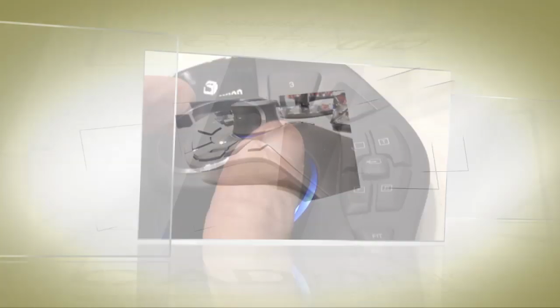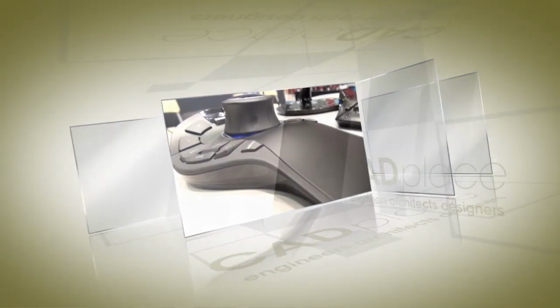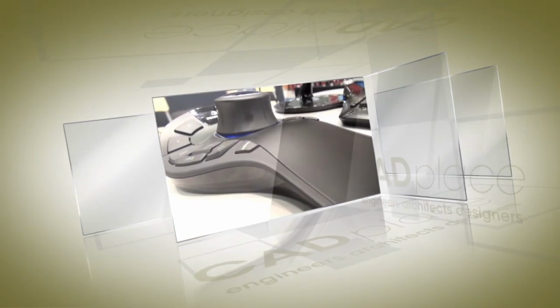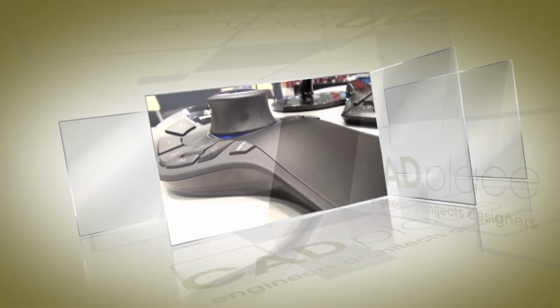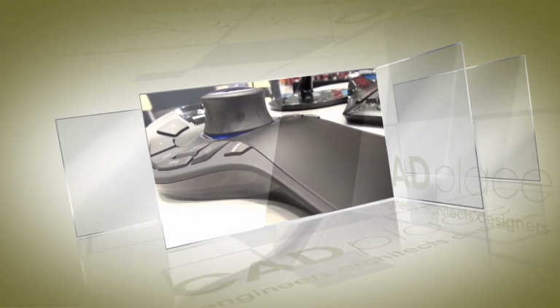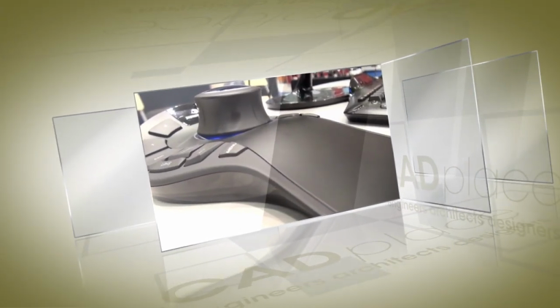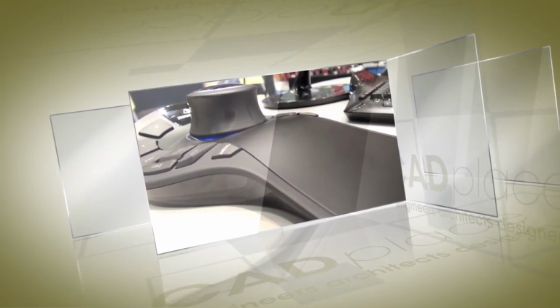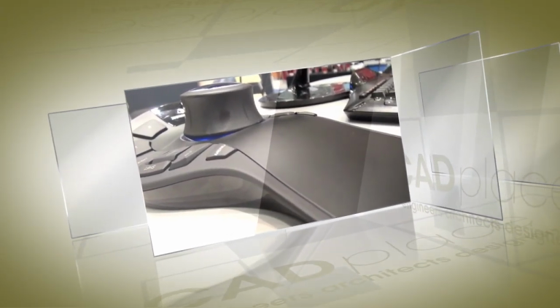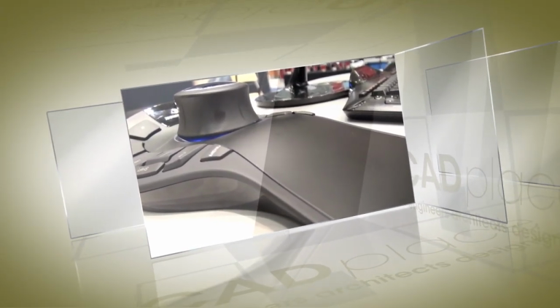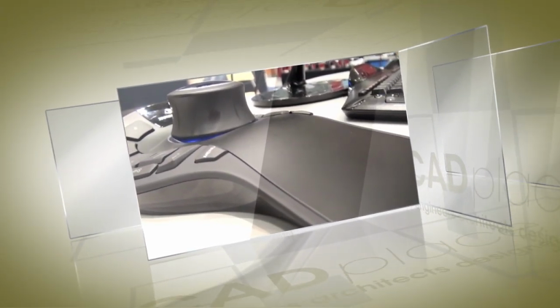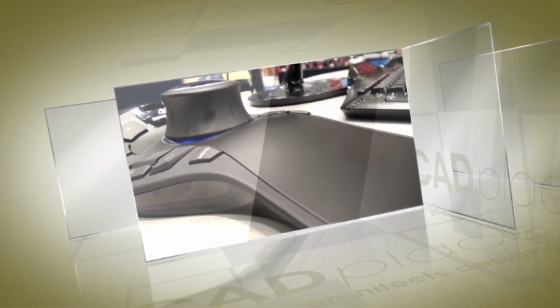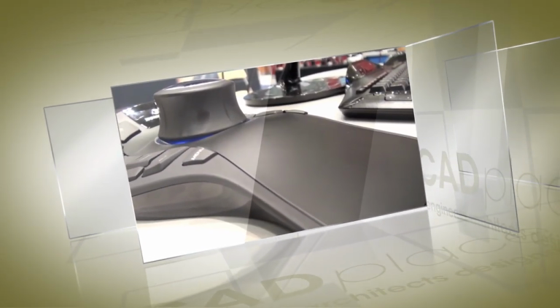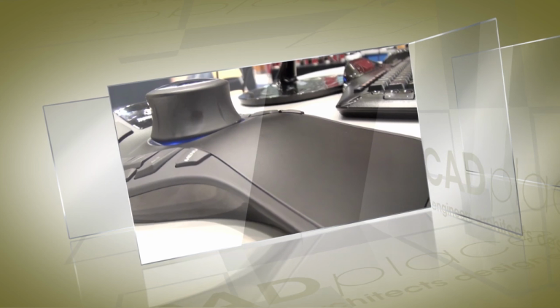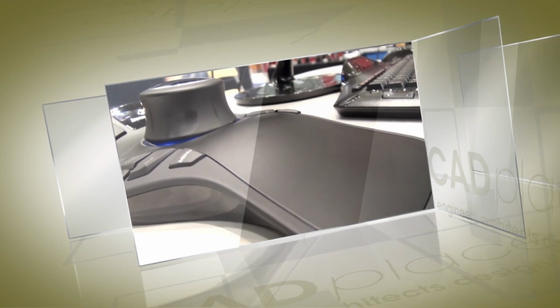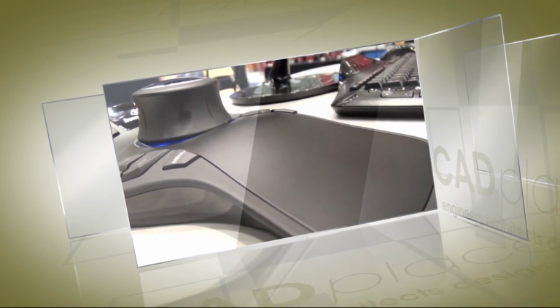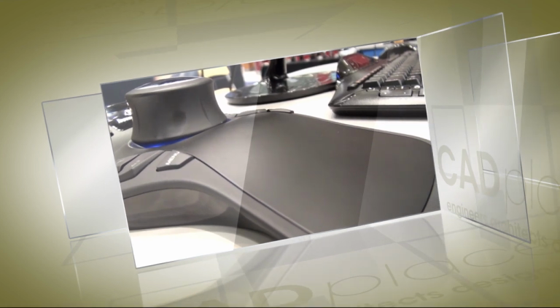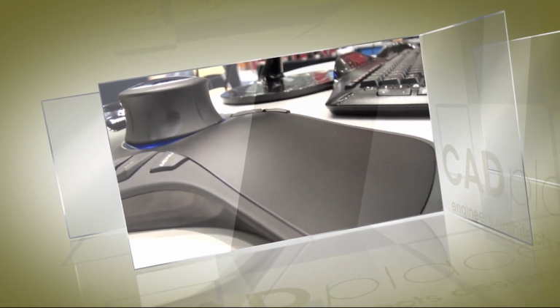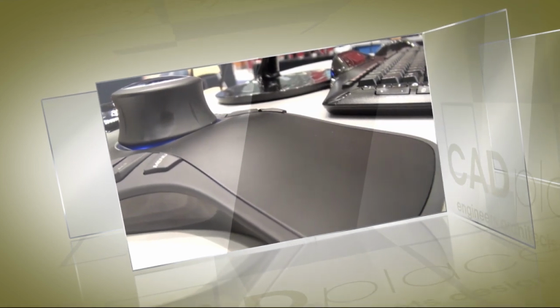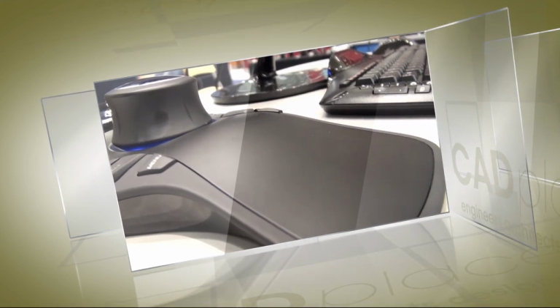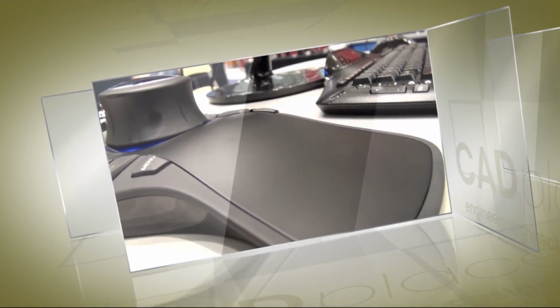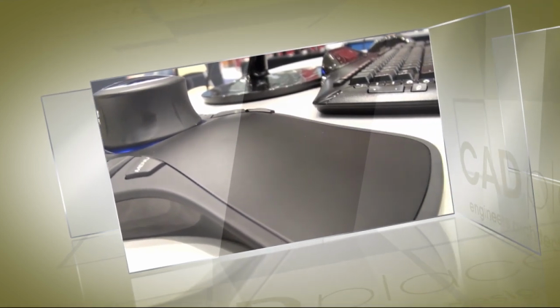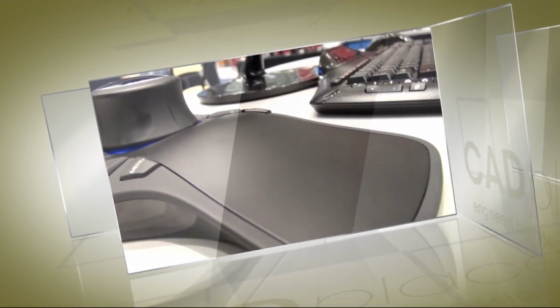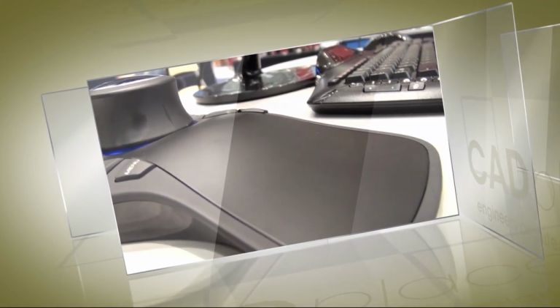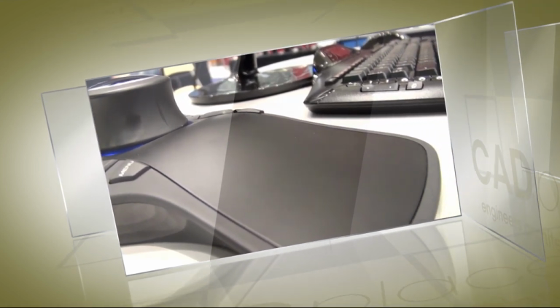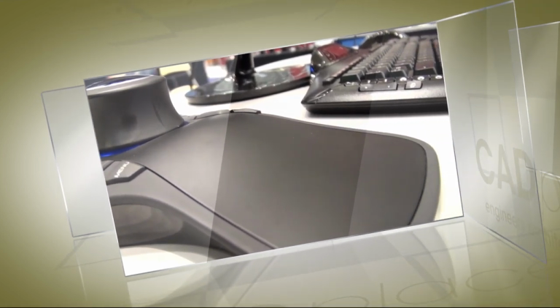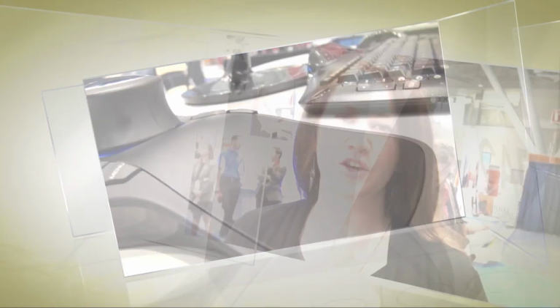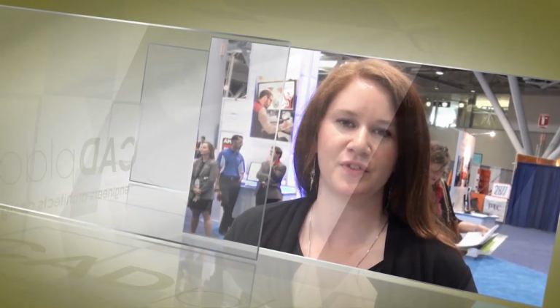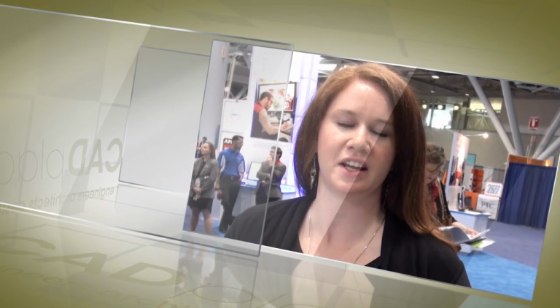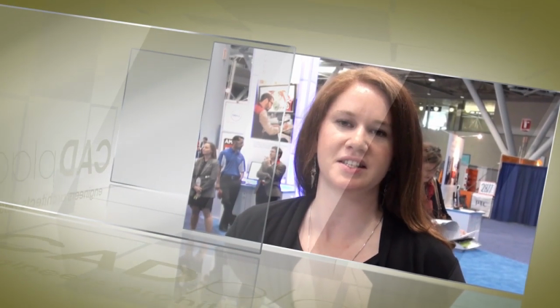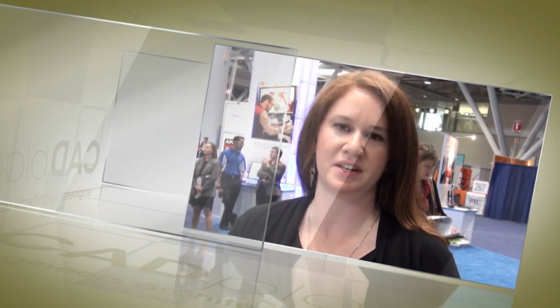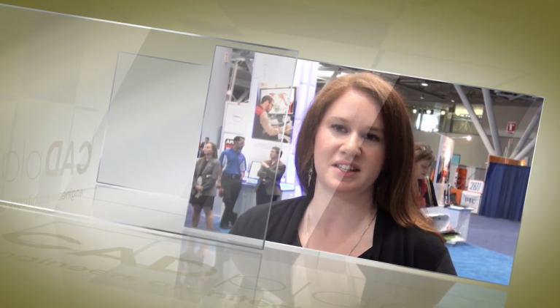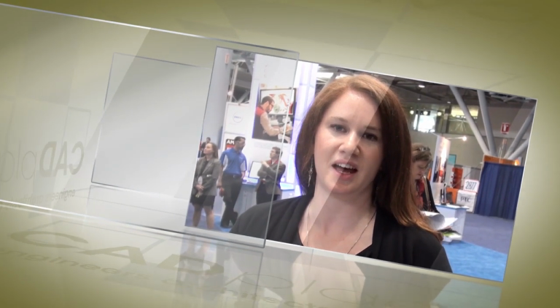One of the other benefits is the full wrist rest, allowing extra comfort for the user and the soft touch of the buttons. Thank you for visiting us at PTC Live.